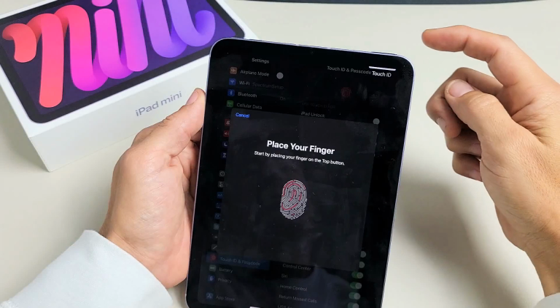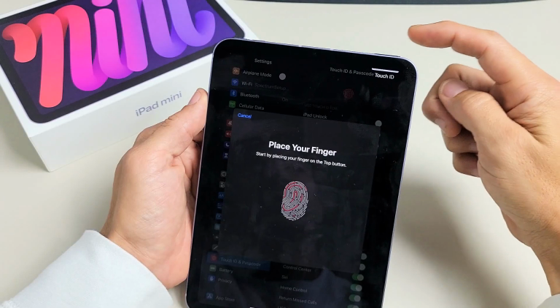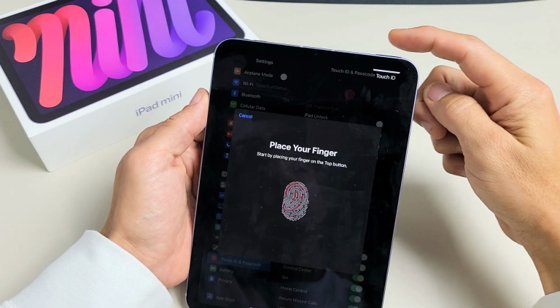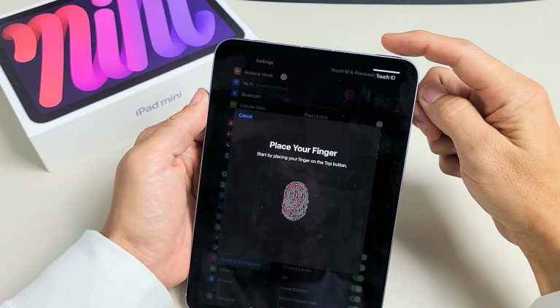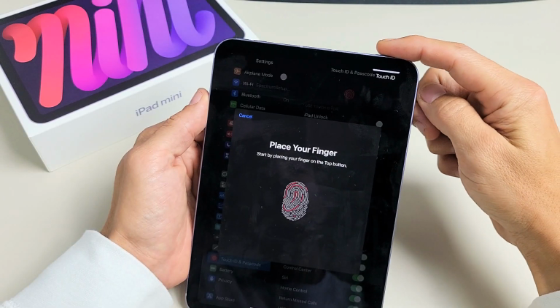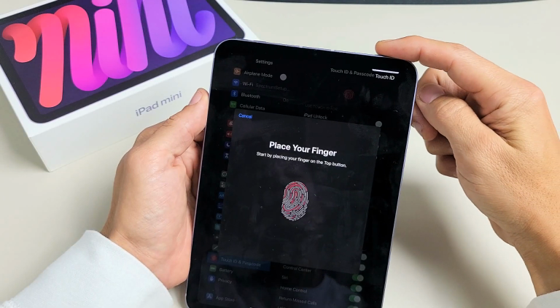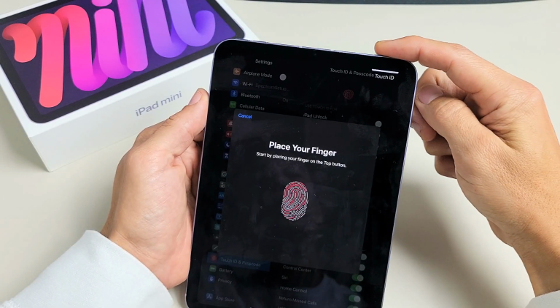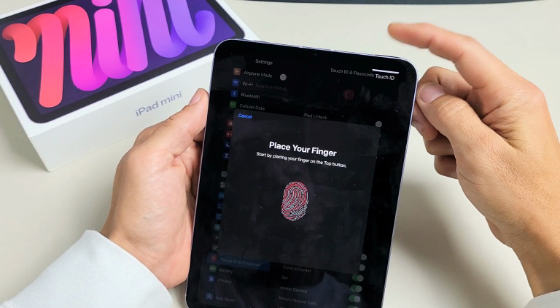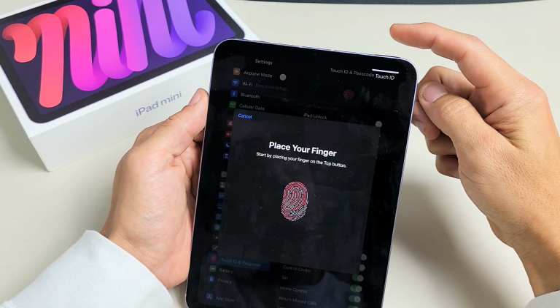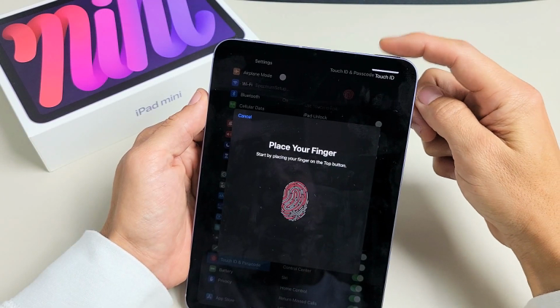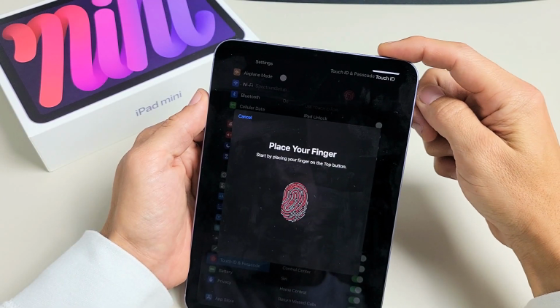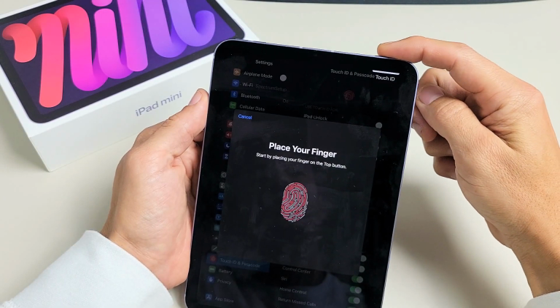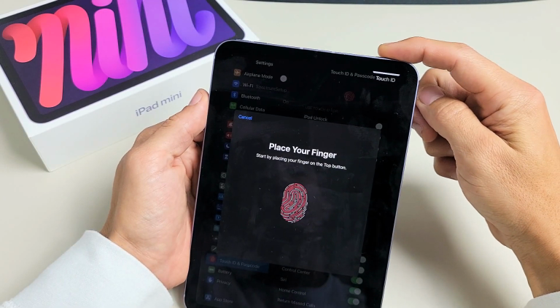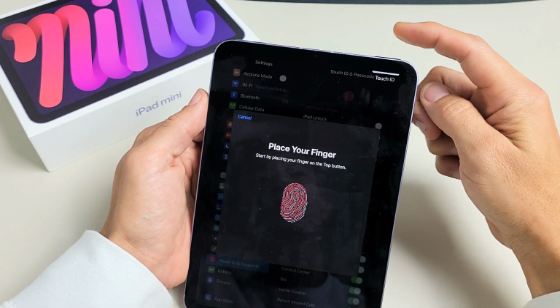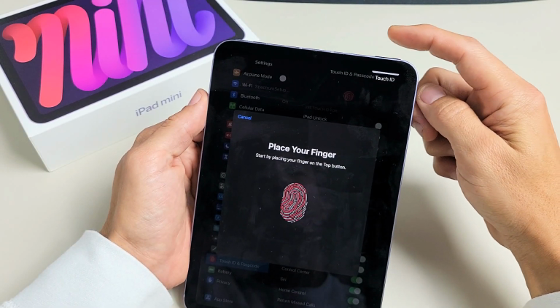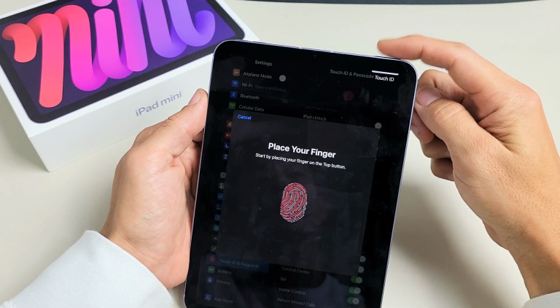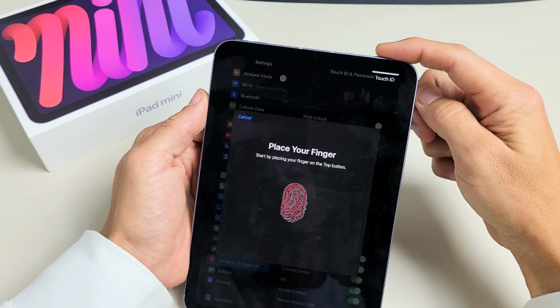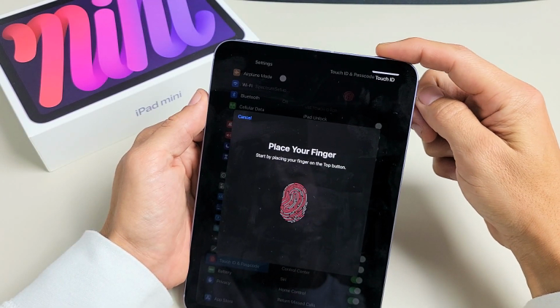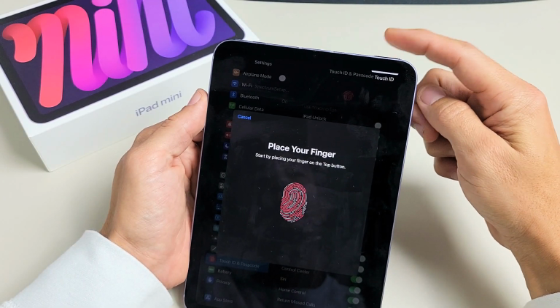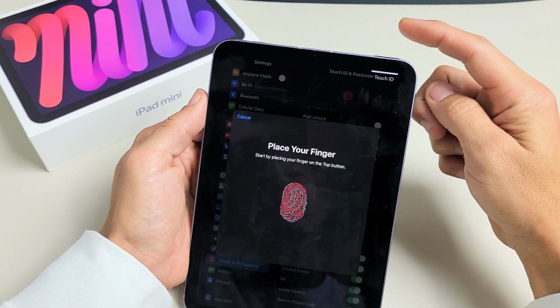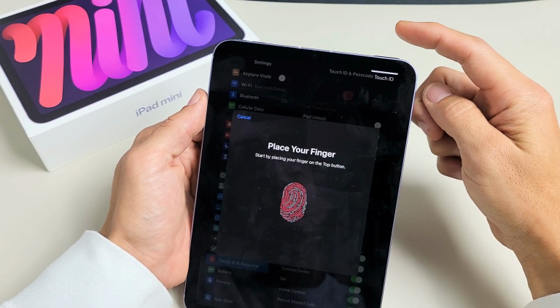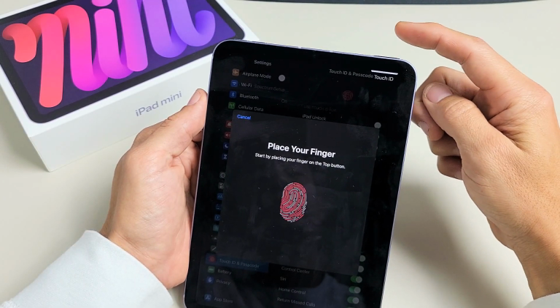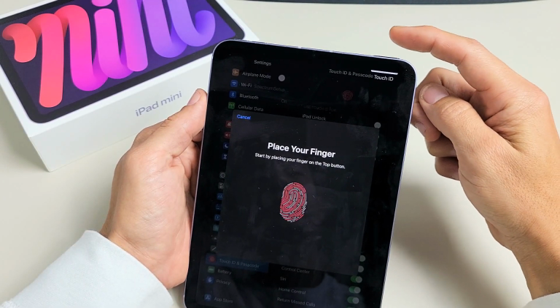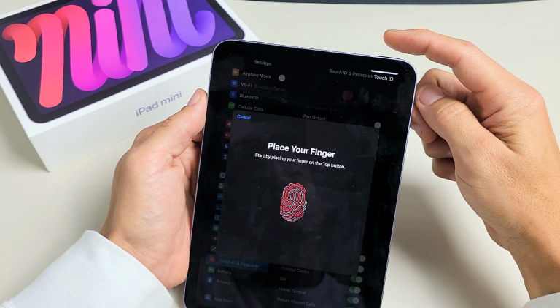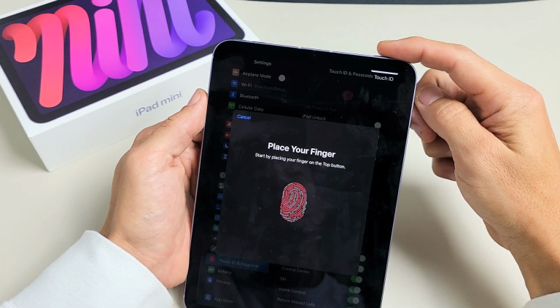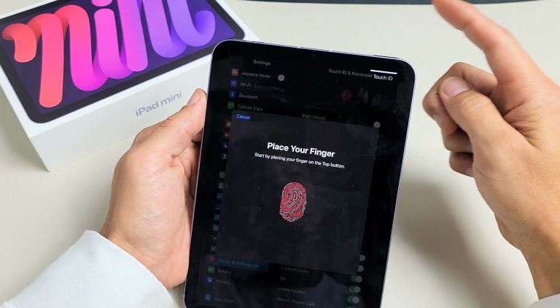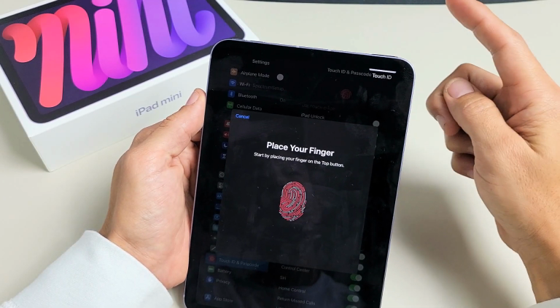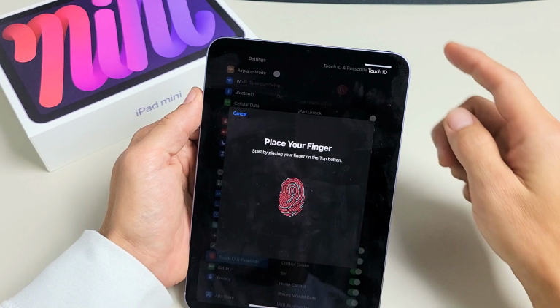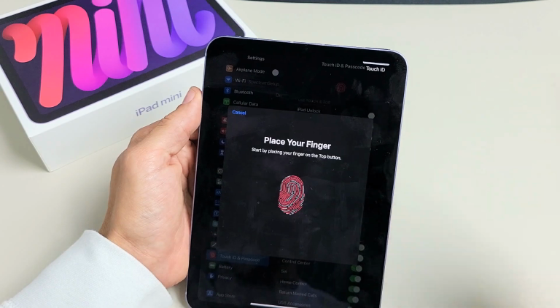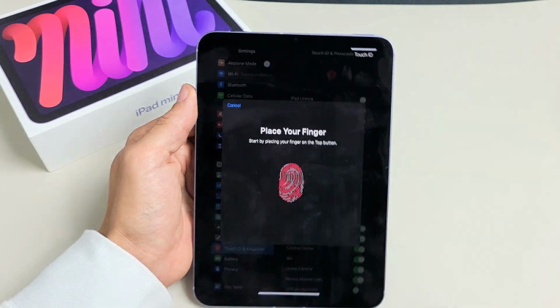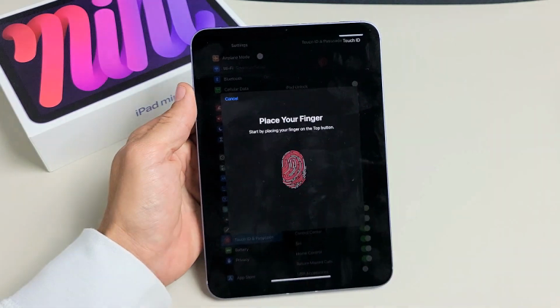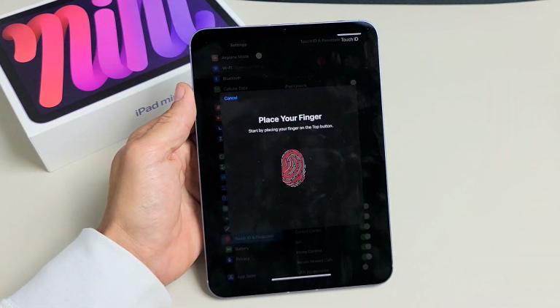Here's an iPad mini 6th generation. I'm going to show you how to add a fingerprint password. Very simple.